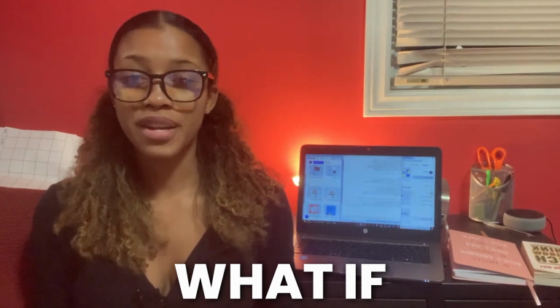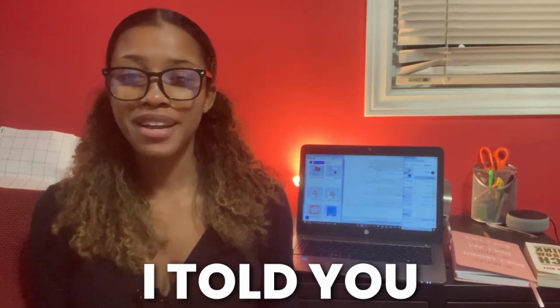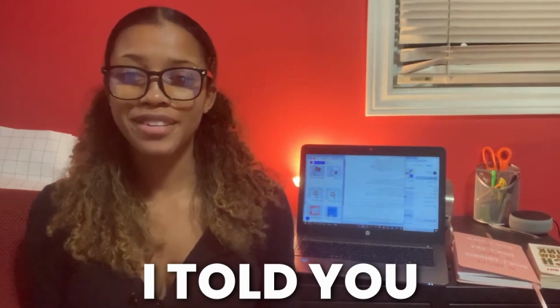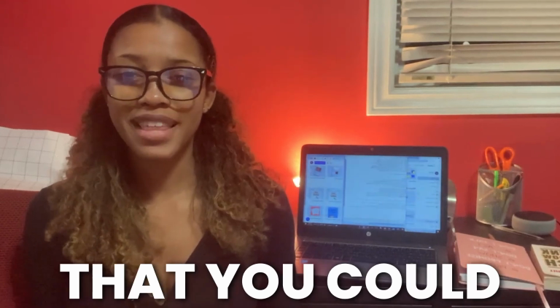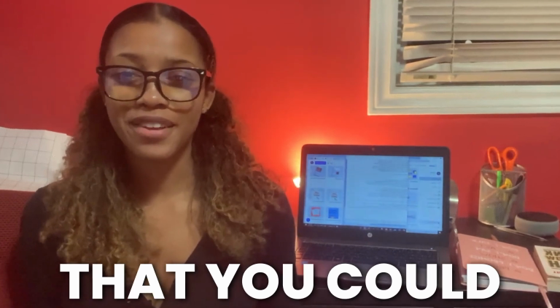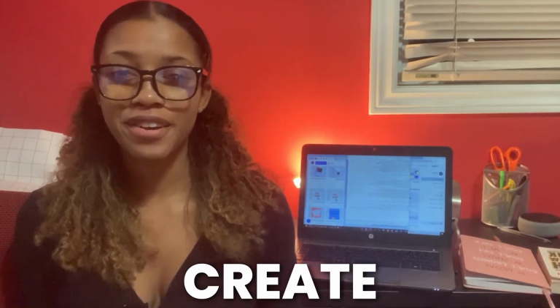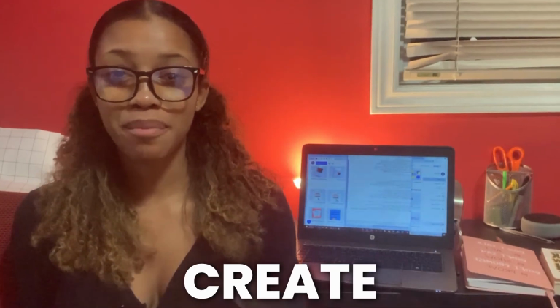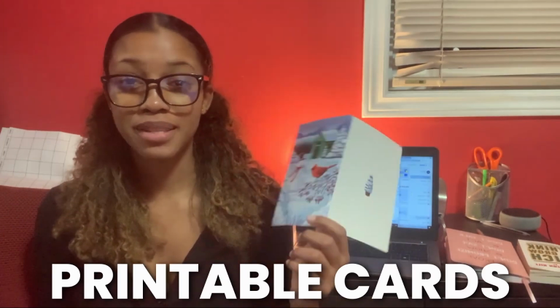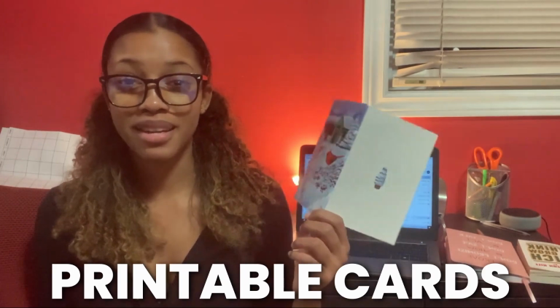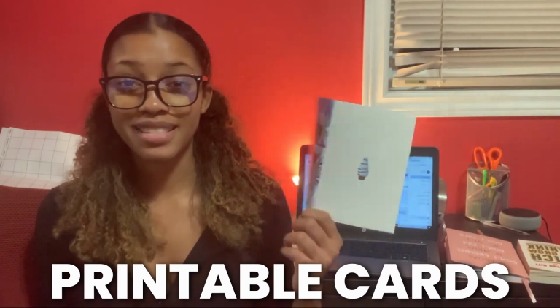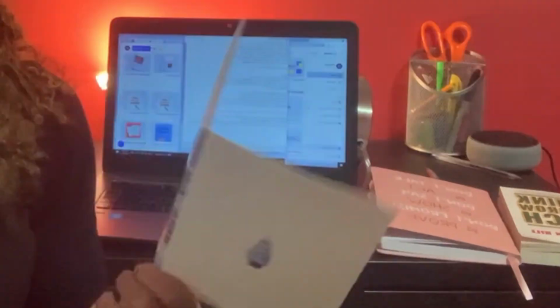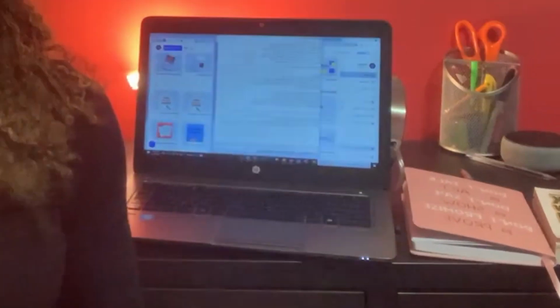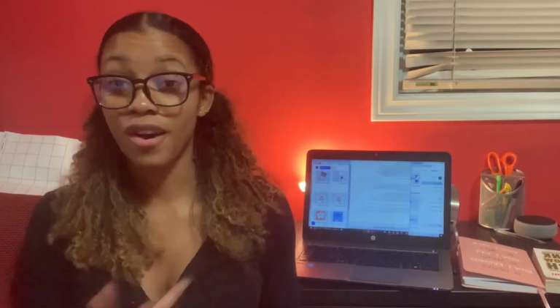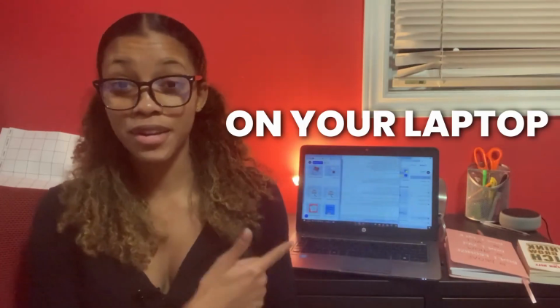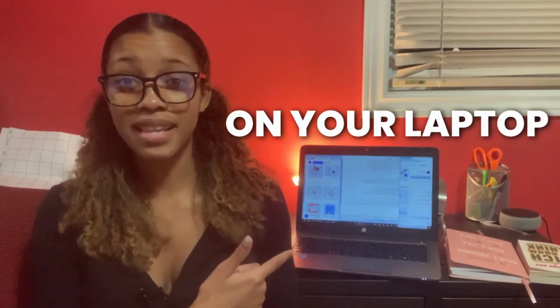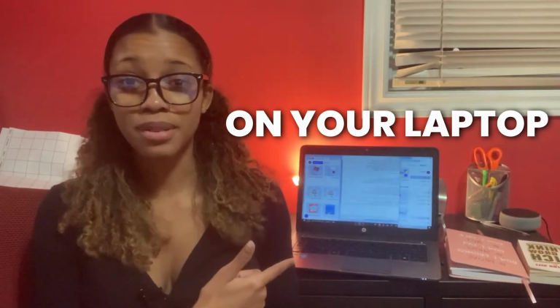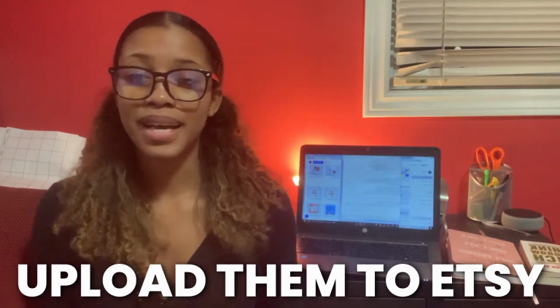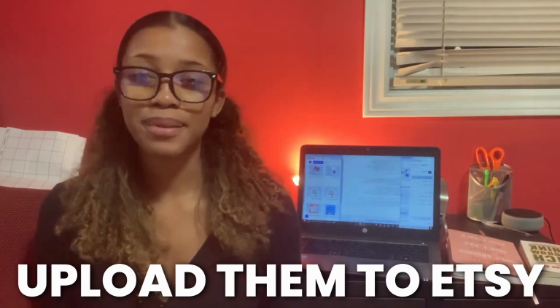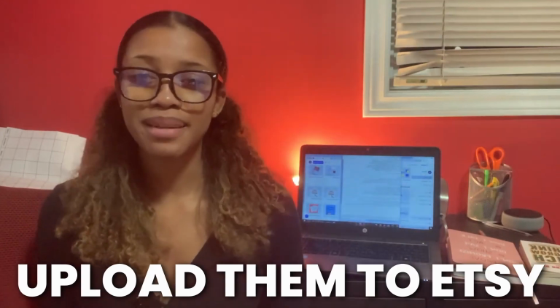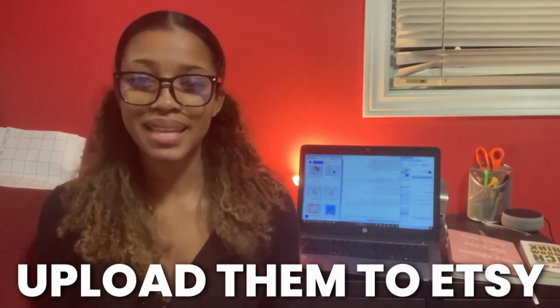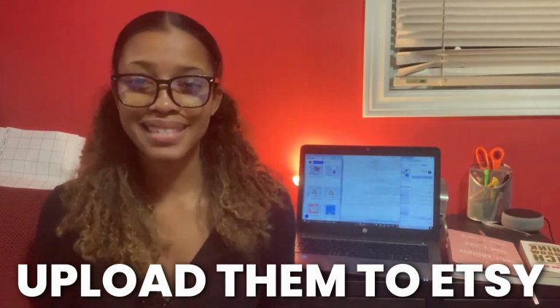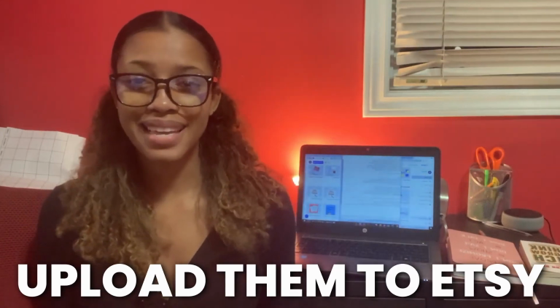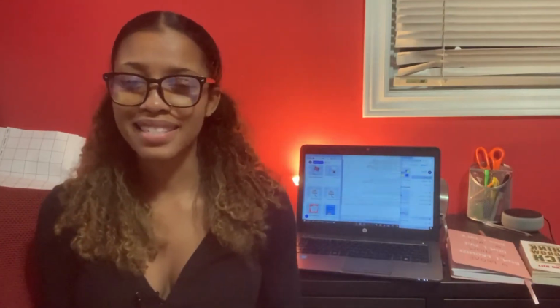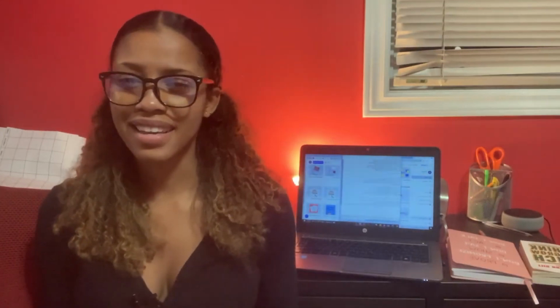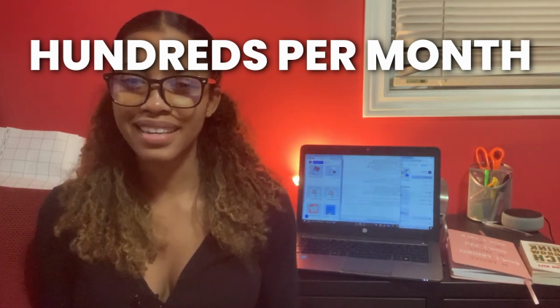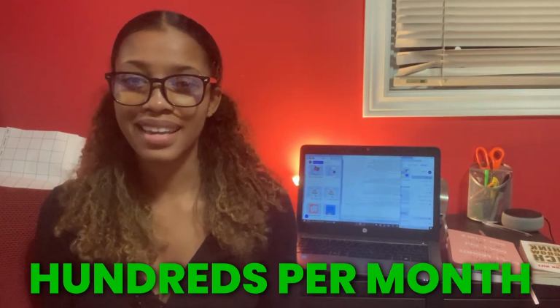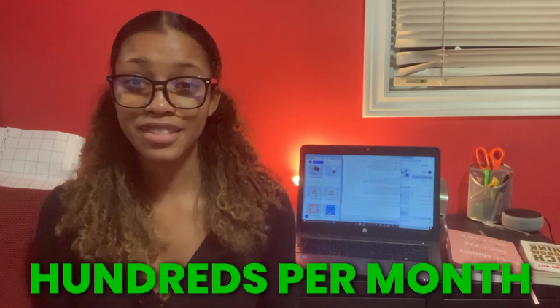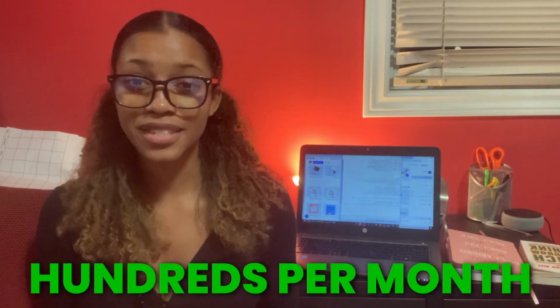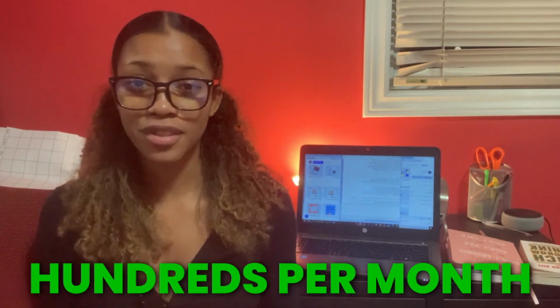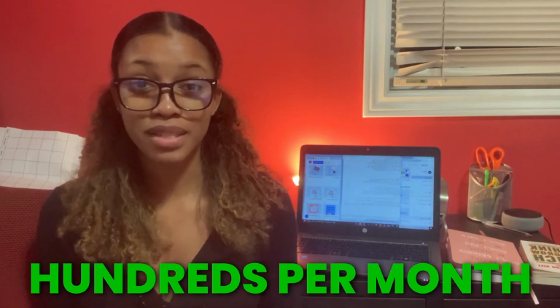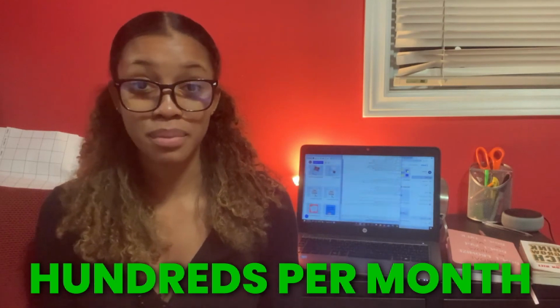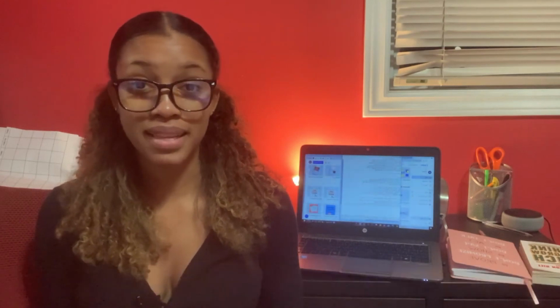What if I told you that you could create printable cards like this on your laptop, upload them to Etsy, and start earning hundreds of dollars per month?